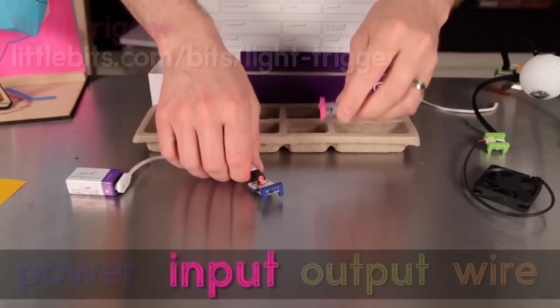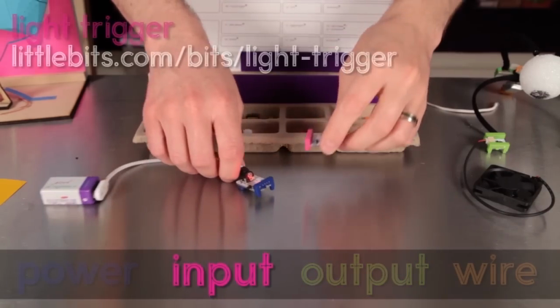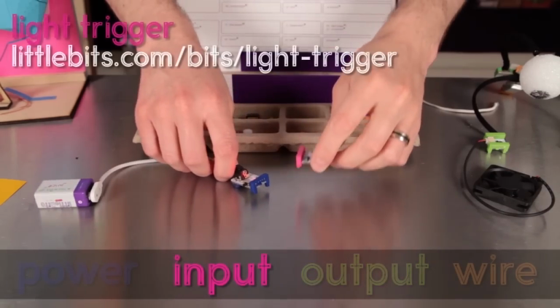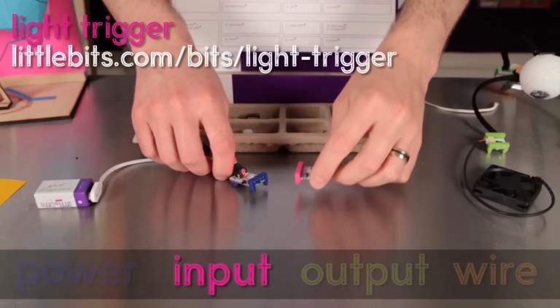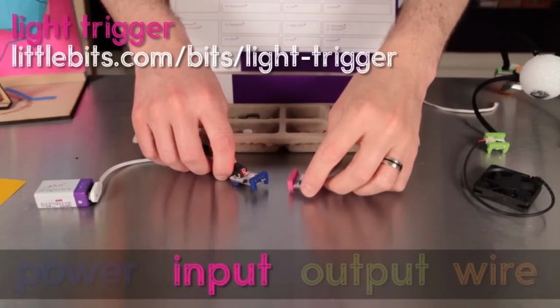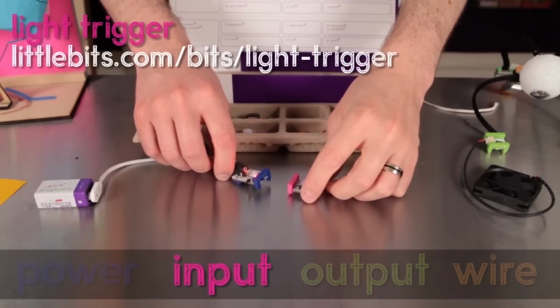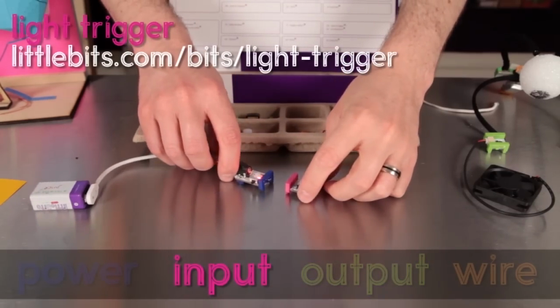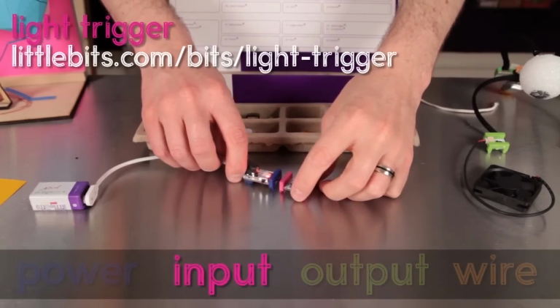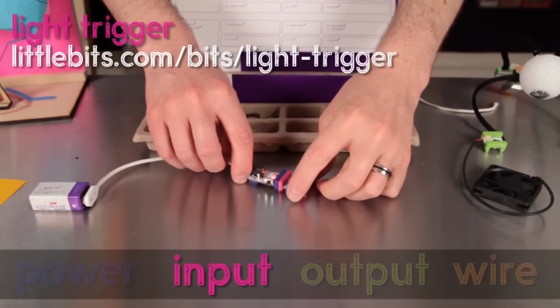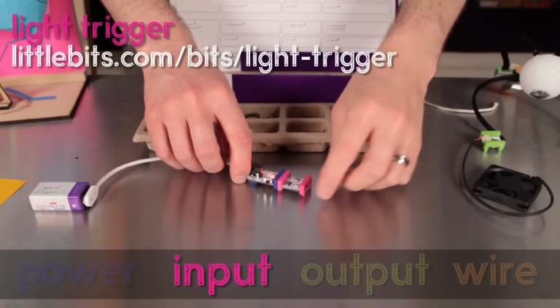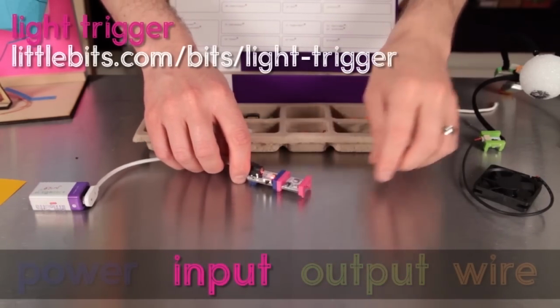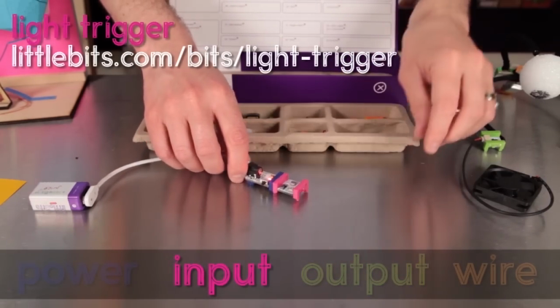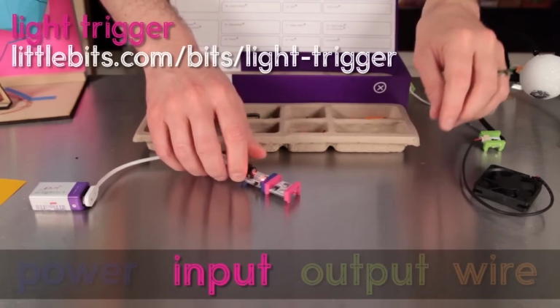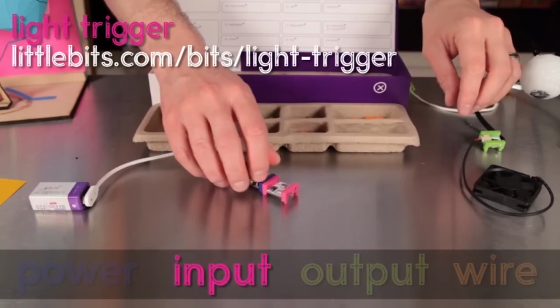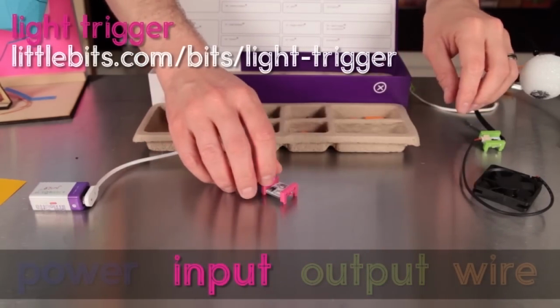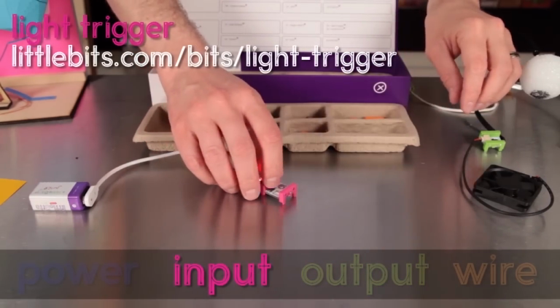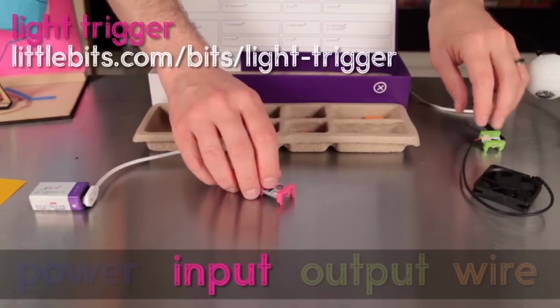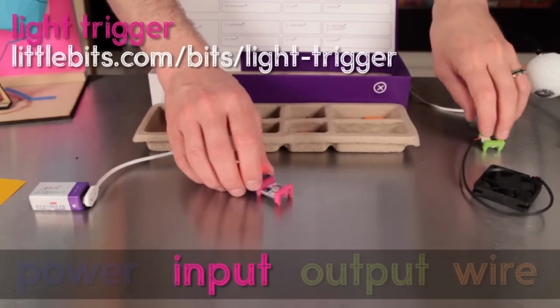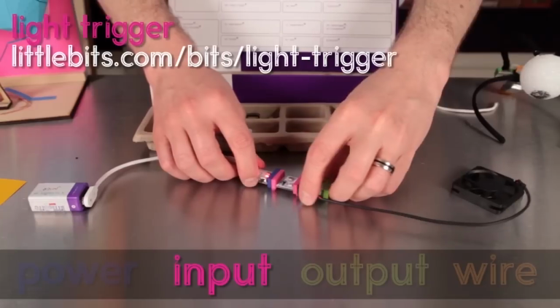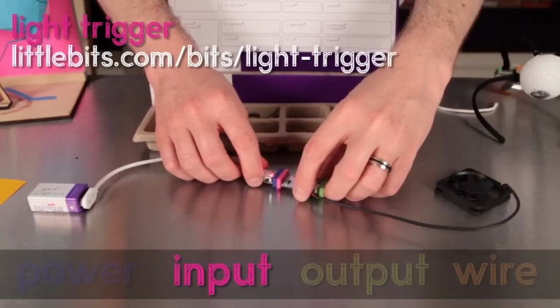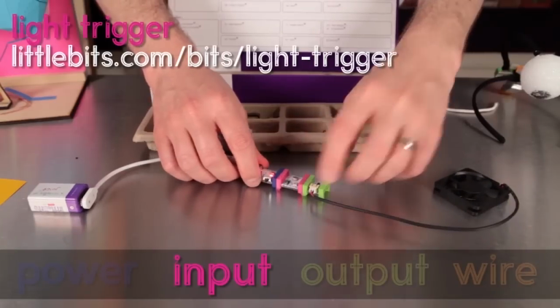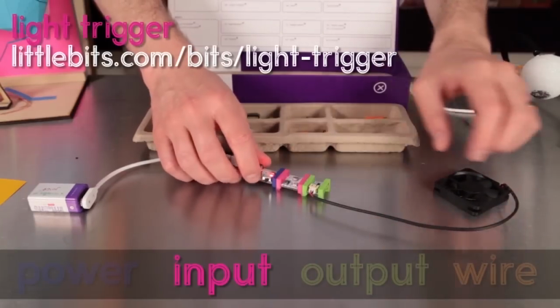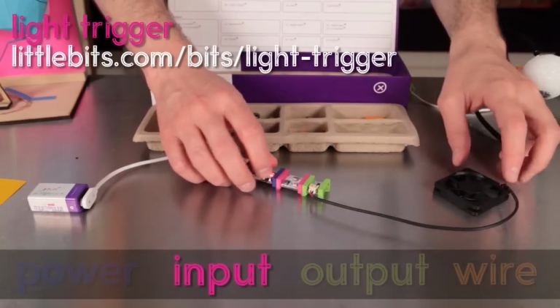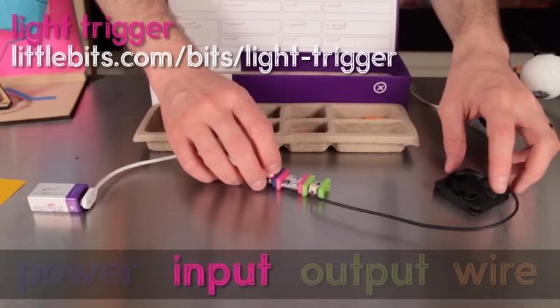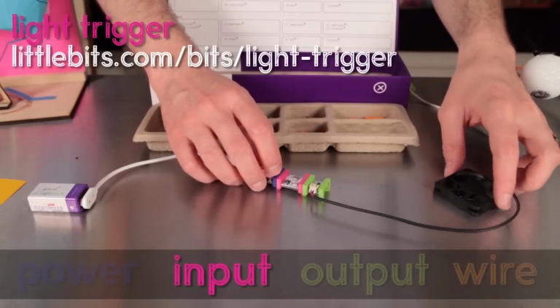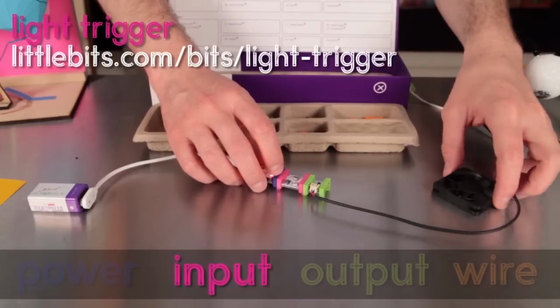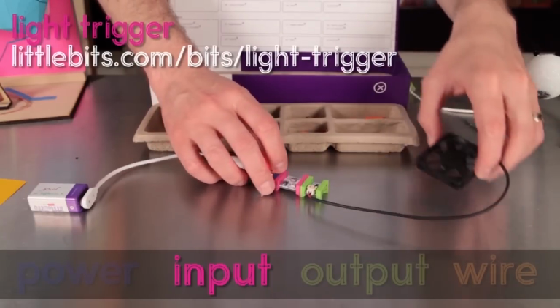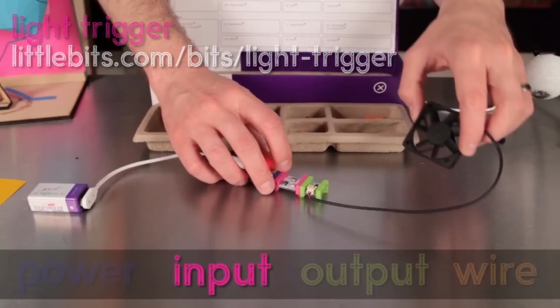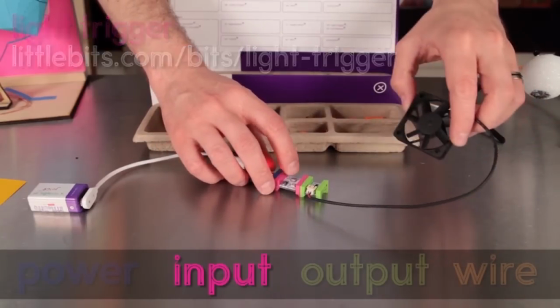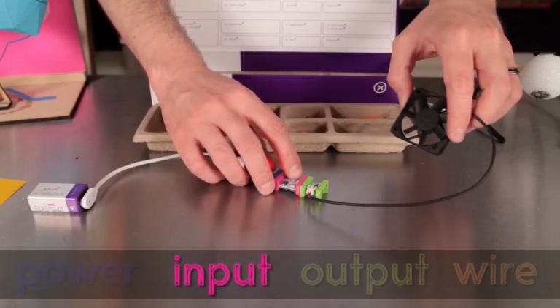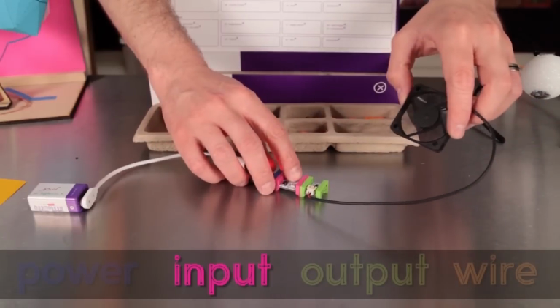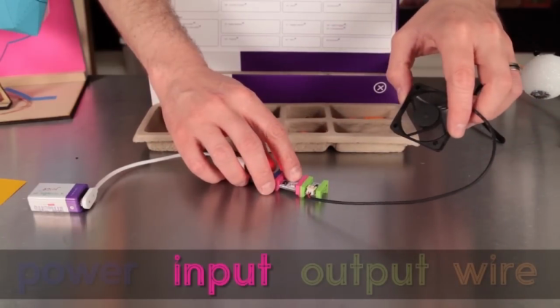Here's another neat input bit, the light sensor. This one can send a signal when it detects a certain amount of light, or when it gets dark.